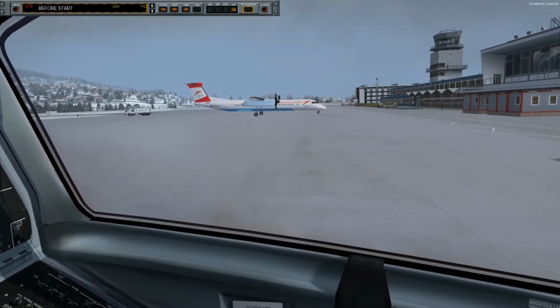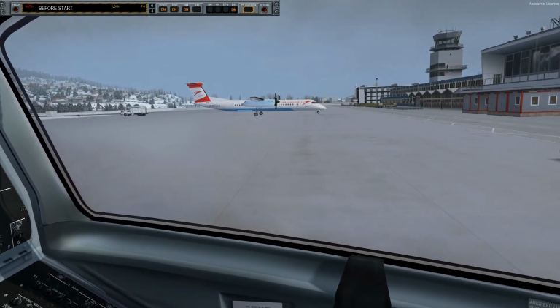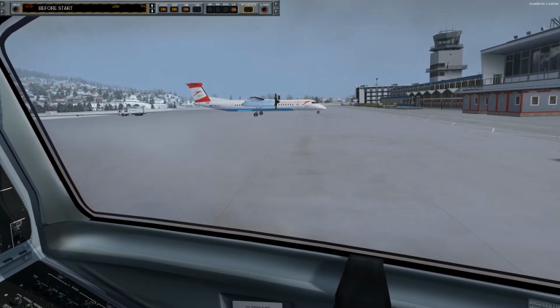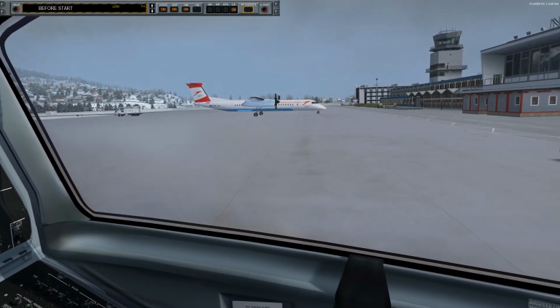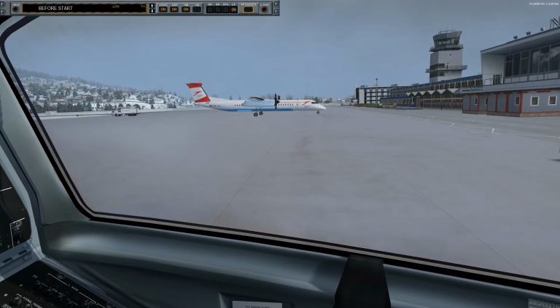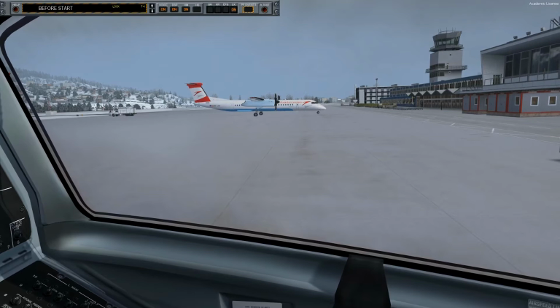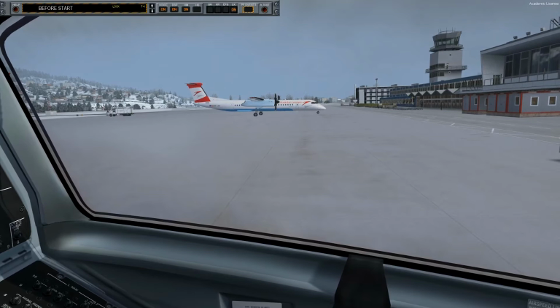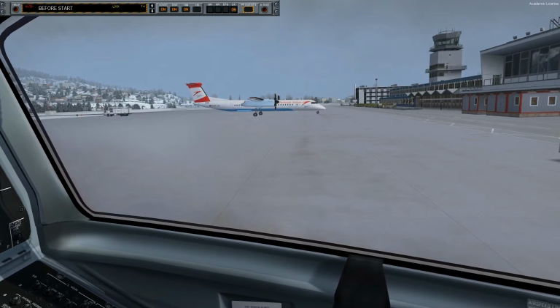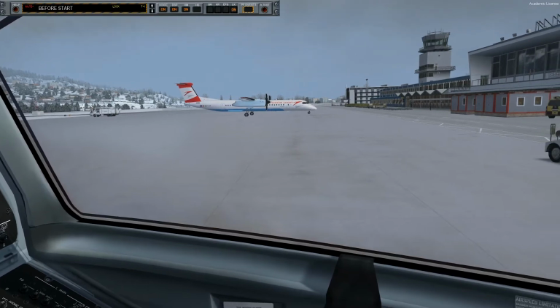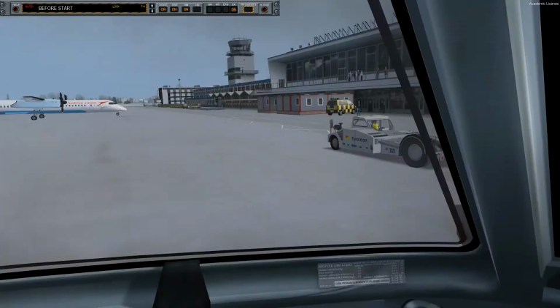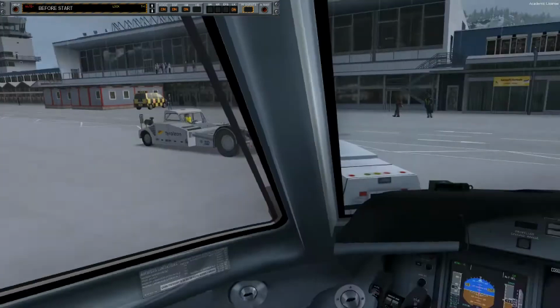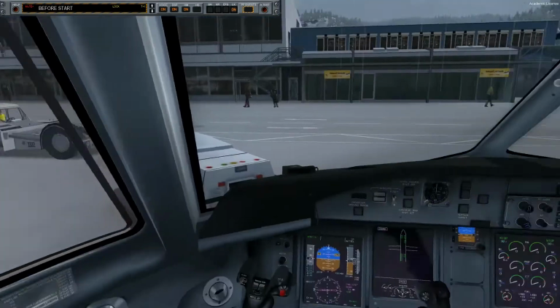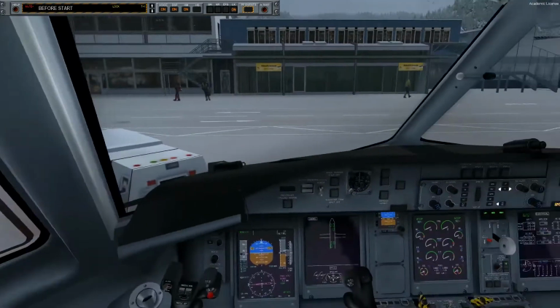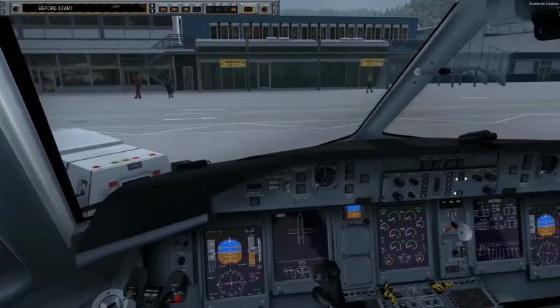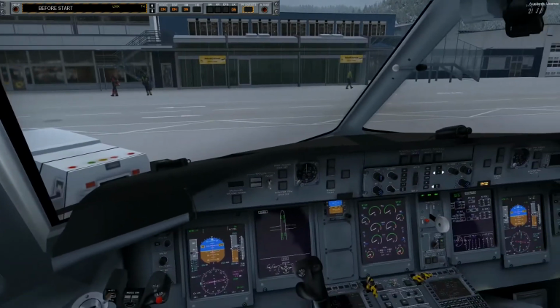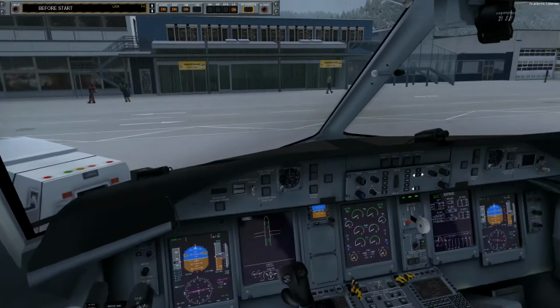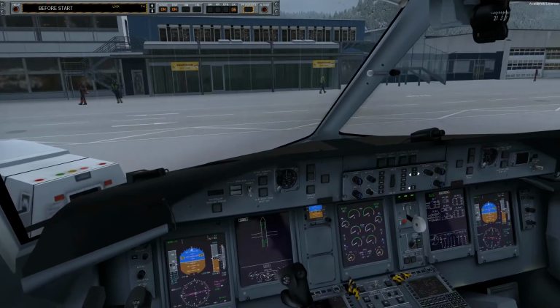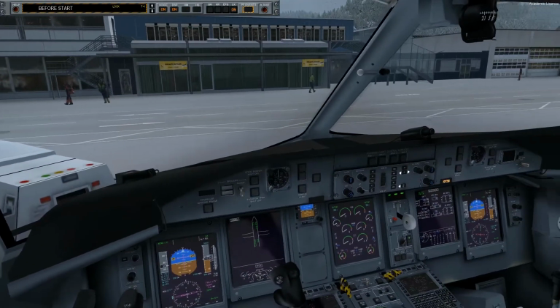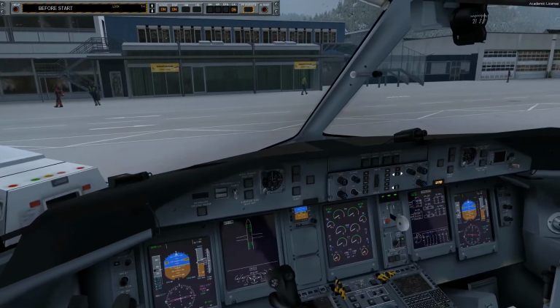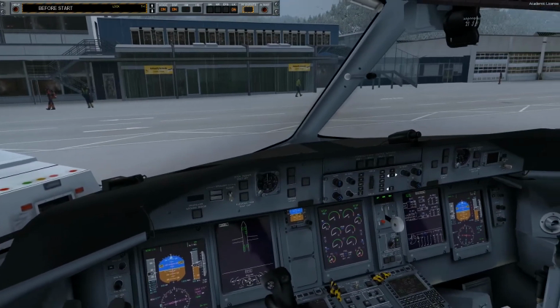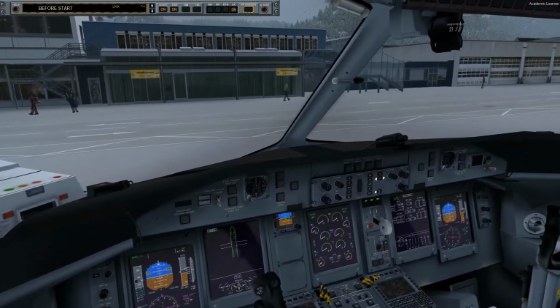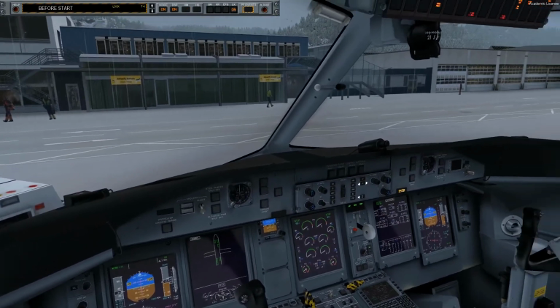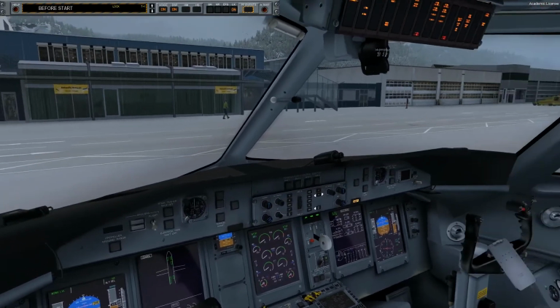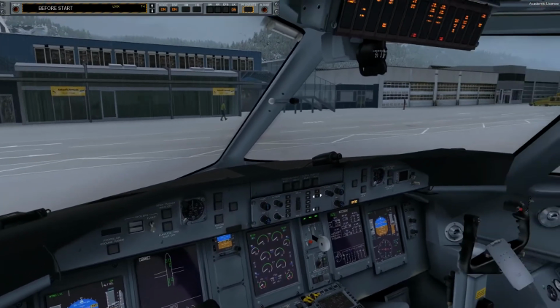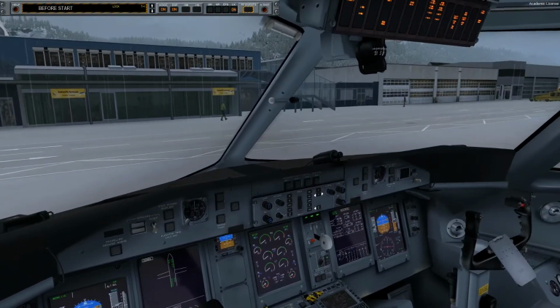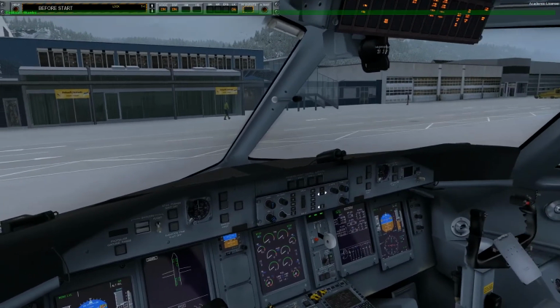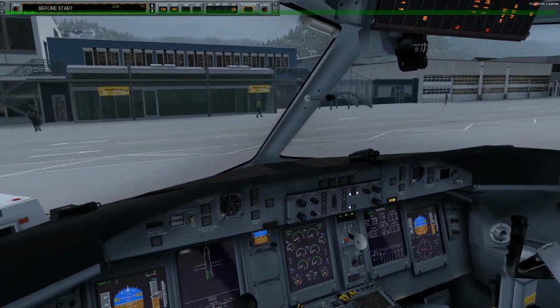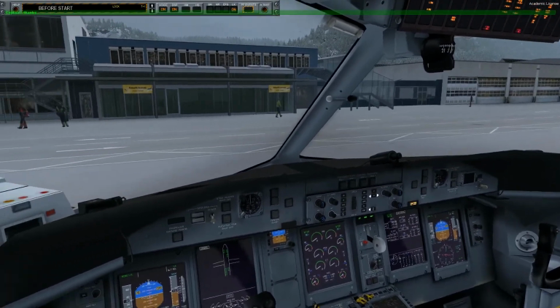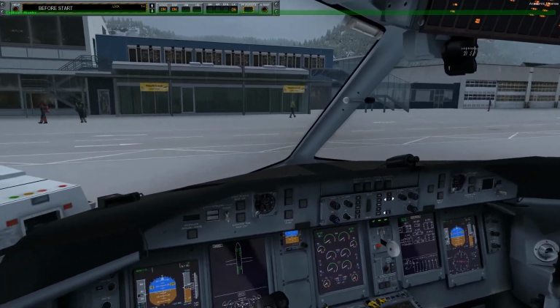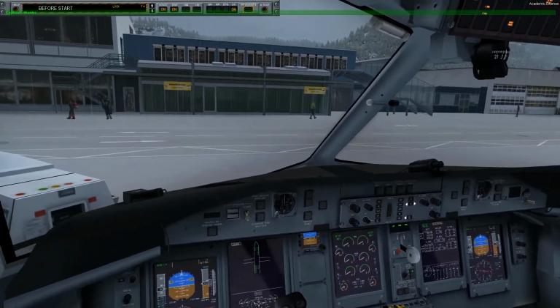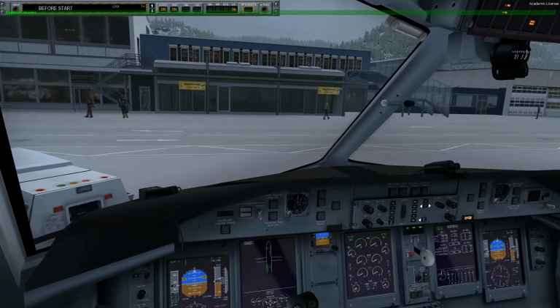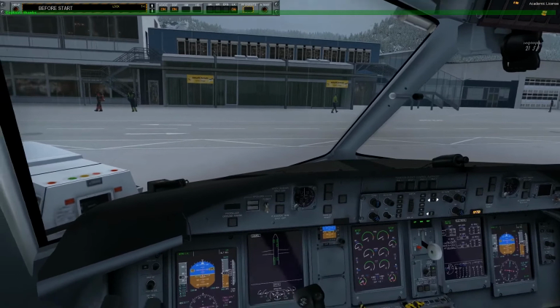Hi Captain, the cabin is ready to go. If you need anything, just let me know.